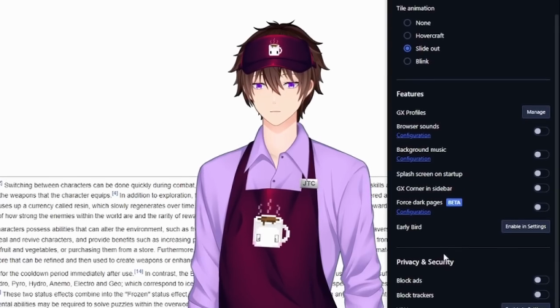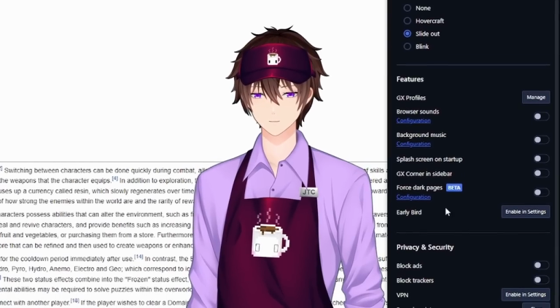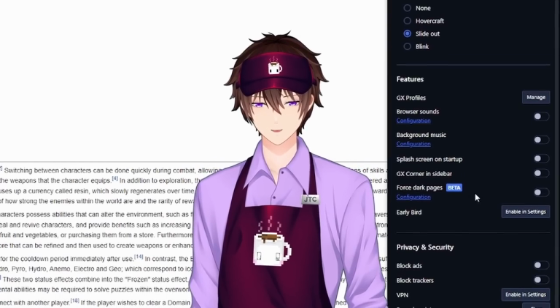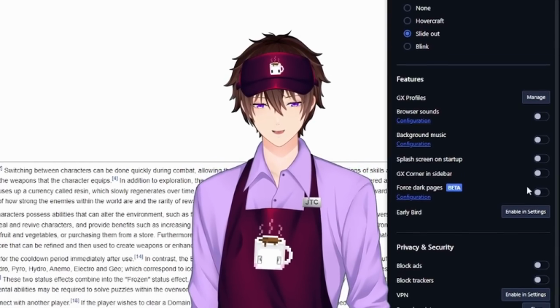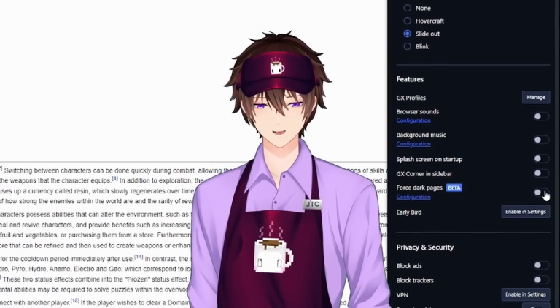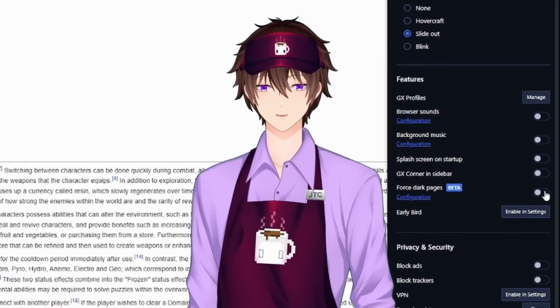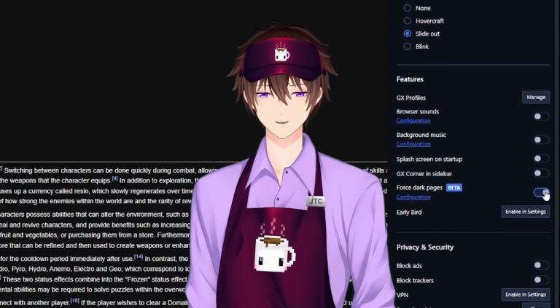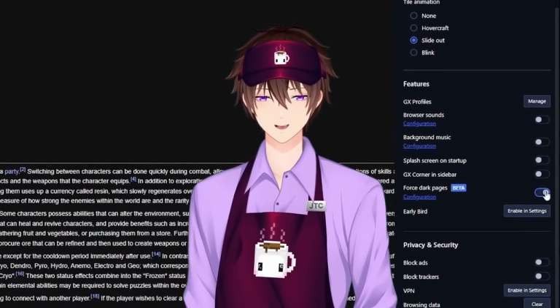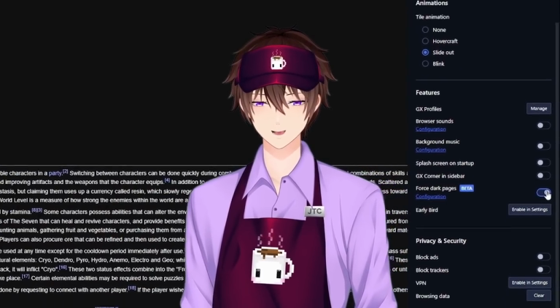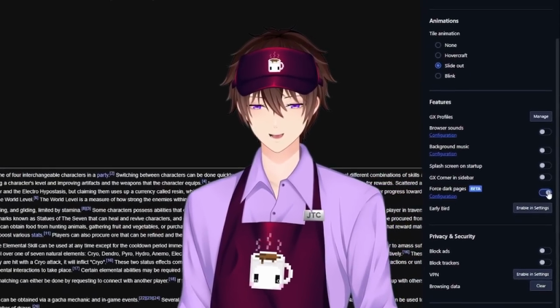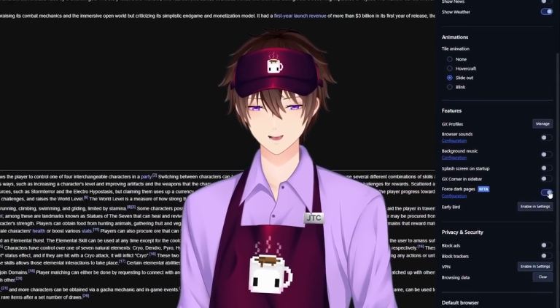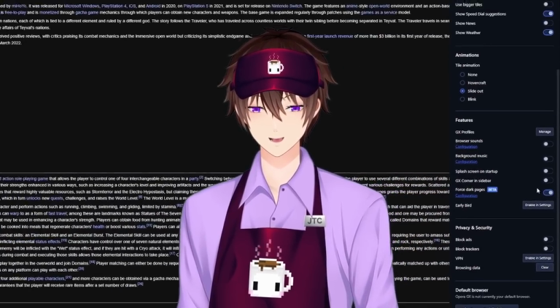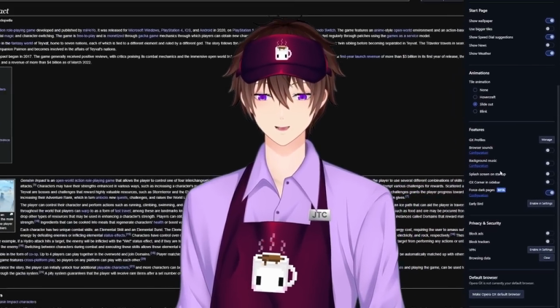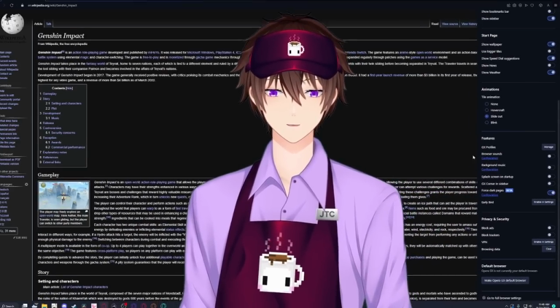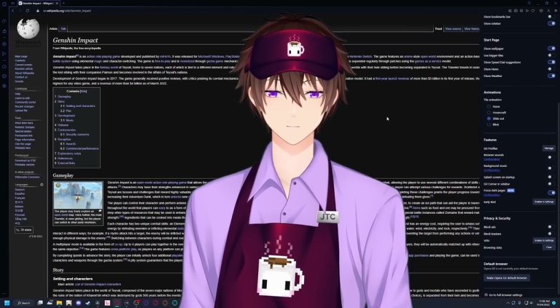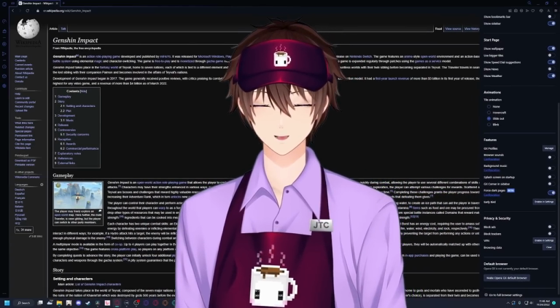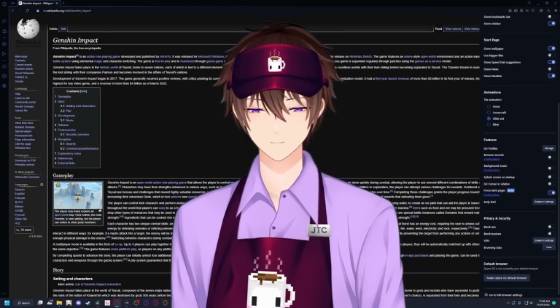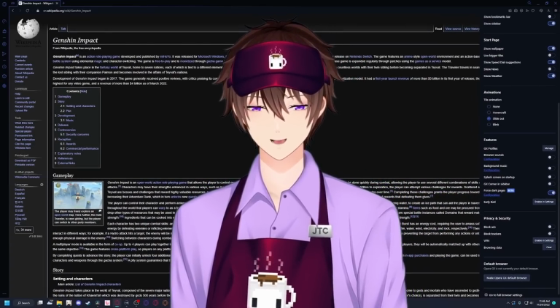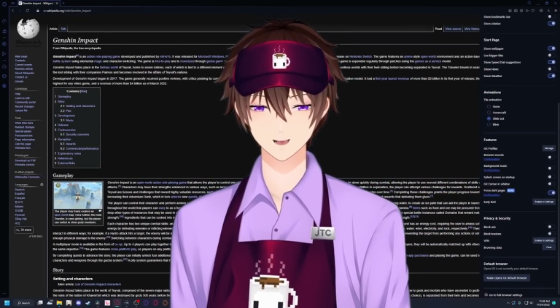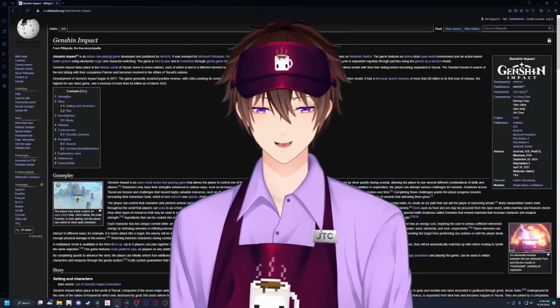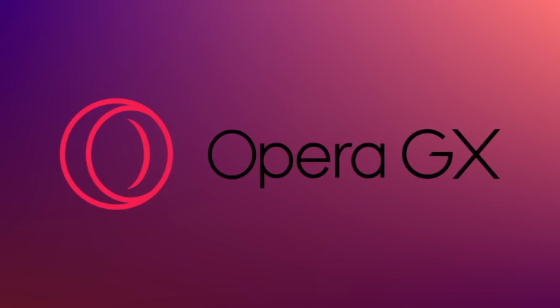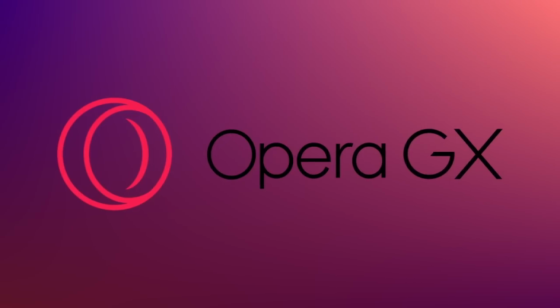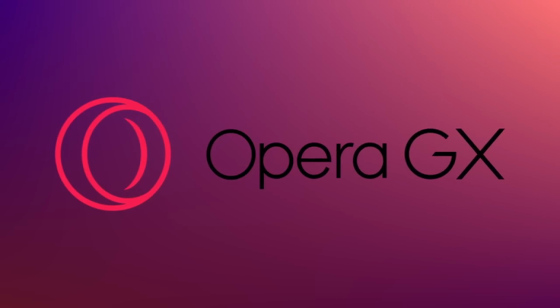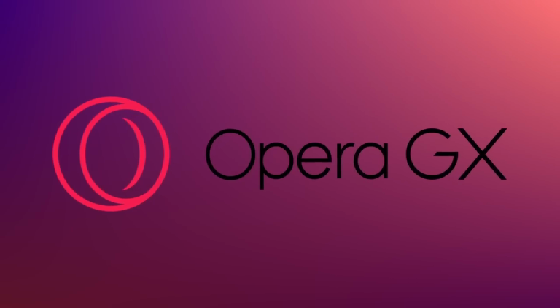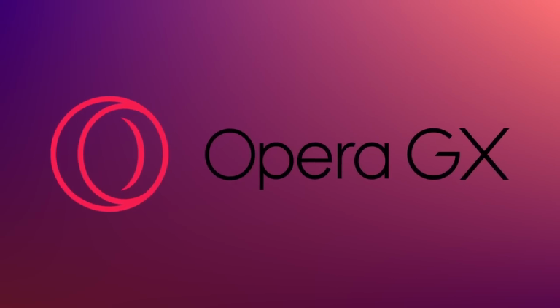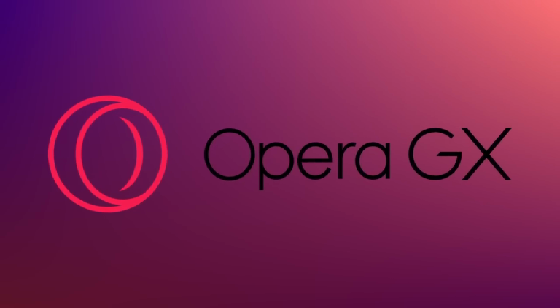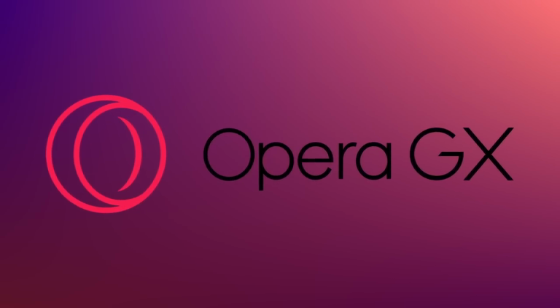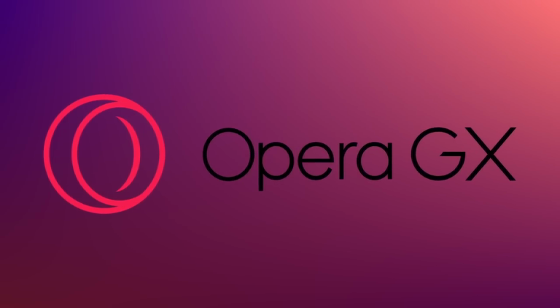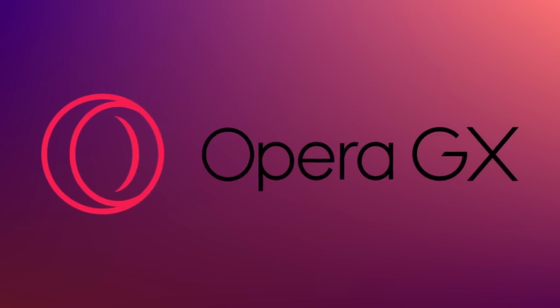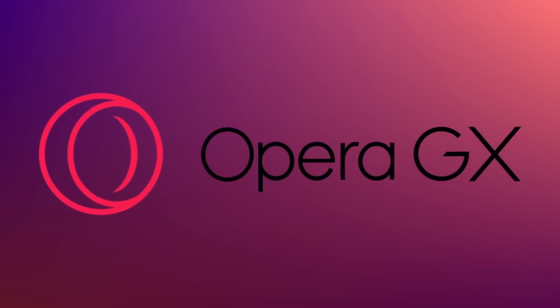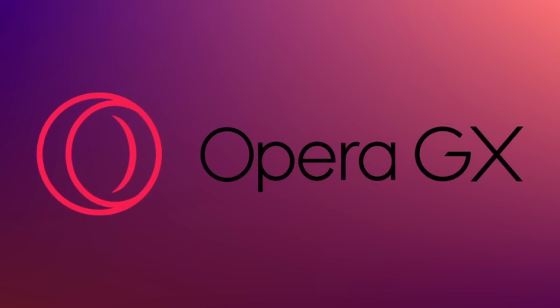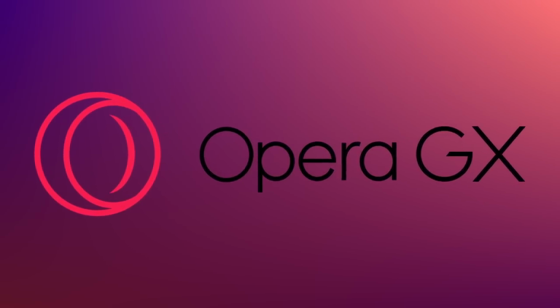So join us, join the dark side, and download Opera GX. Big thanks to Opera GX for sponsoring this video.